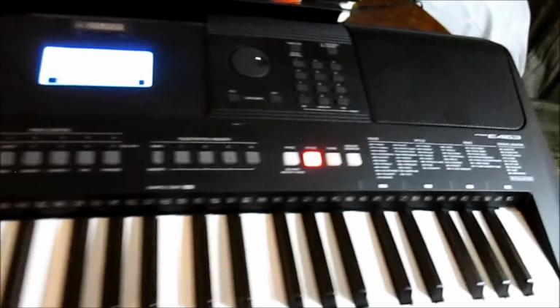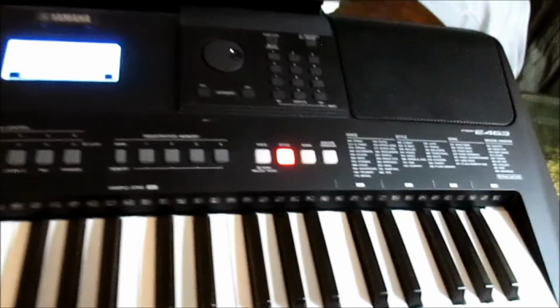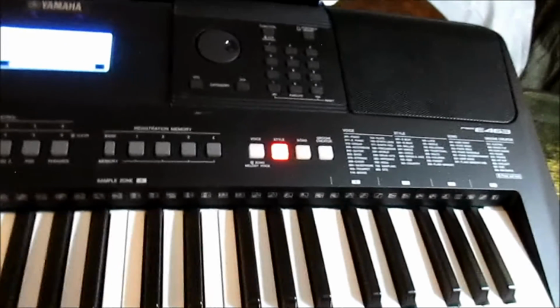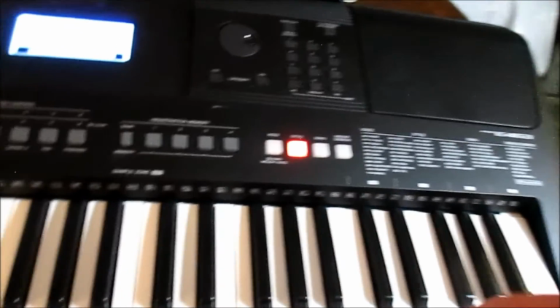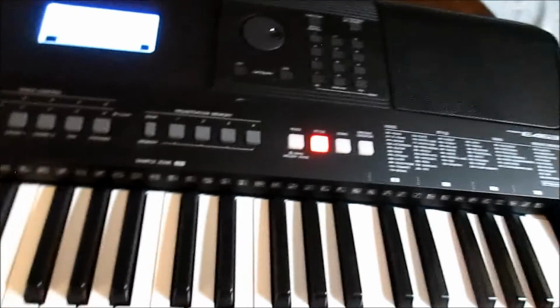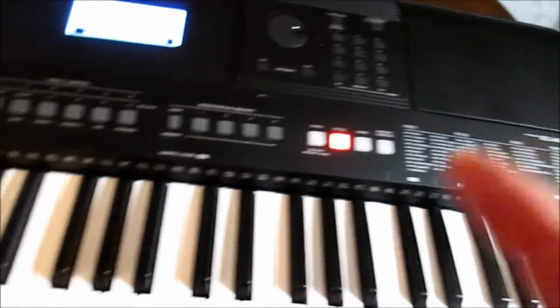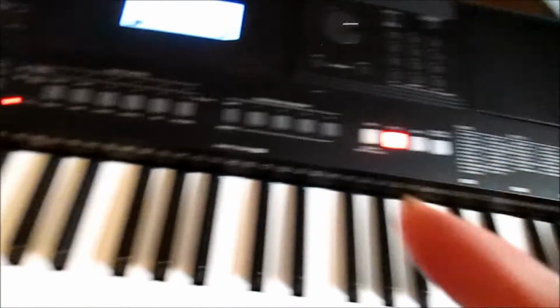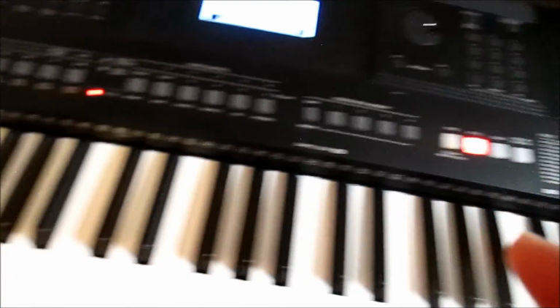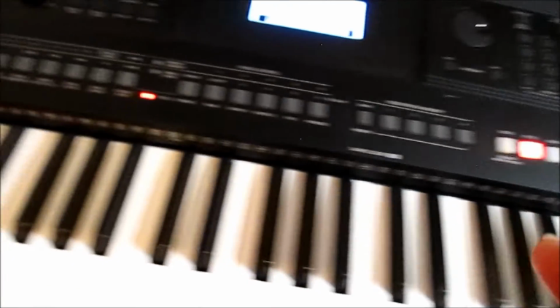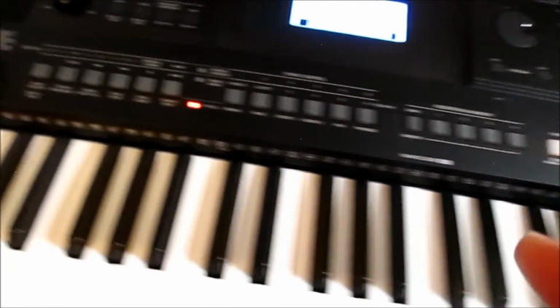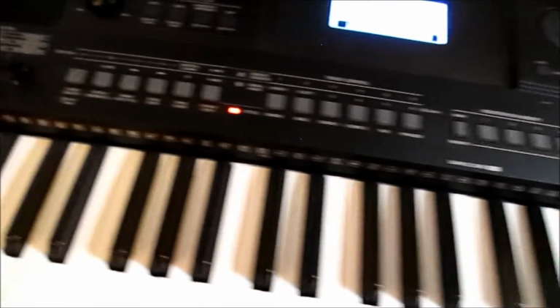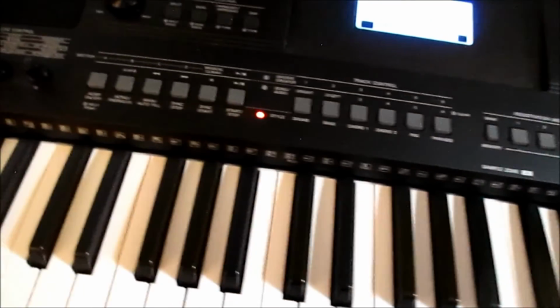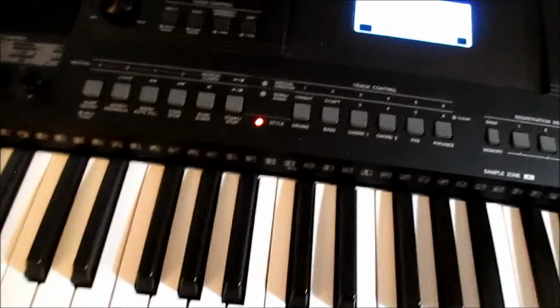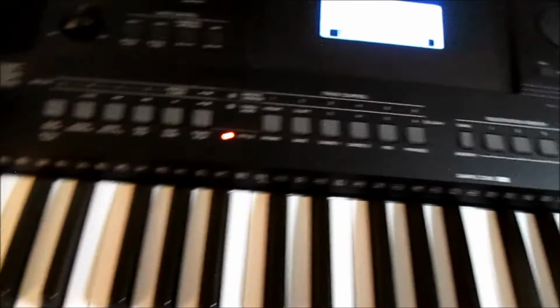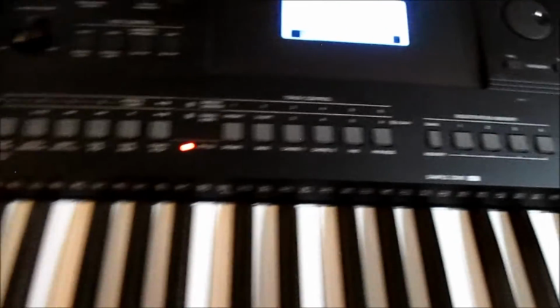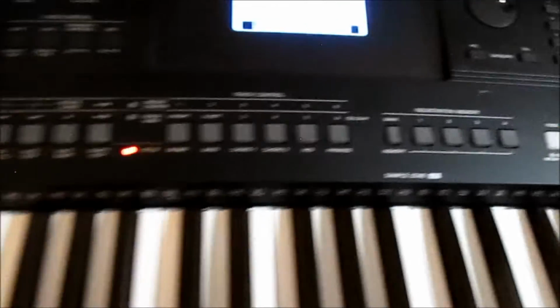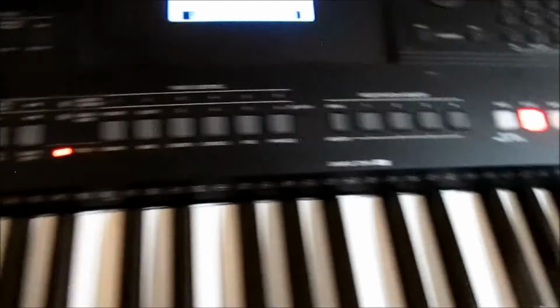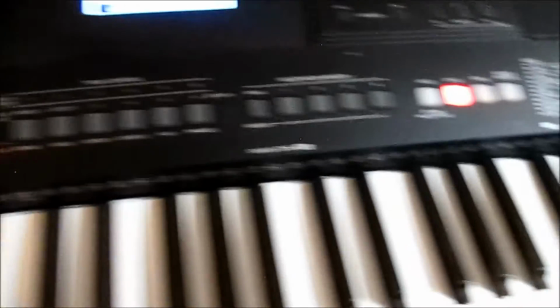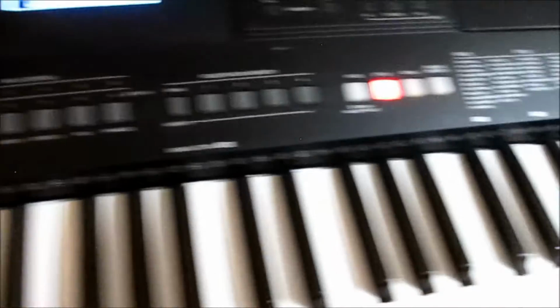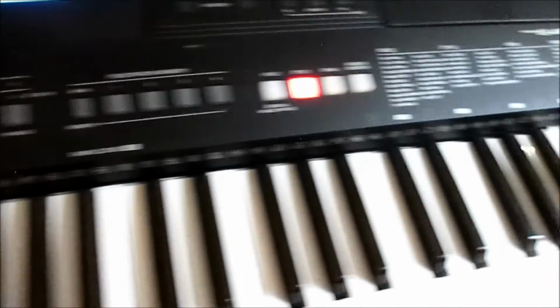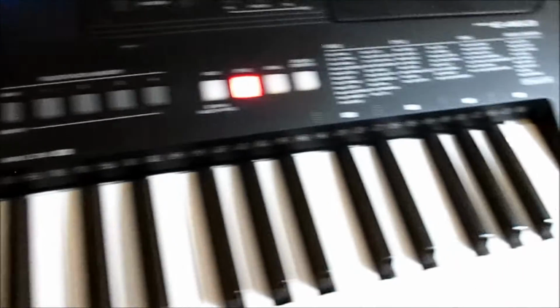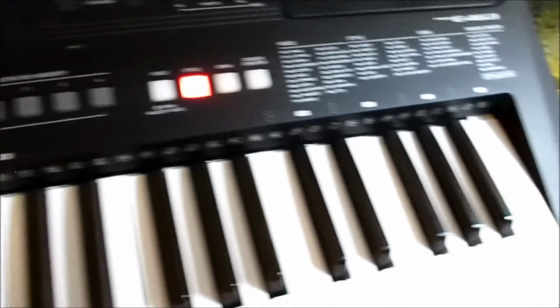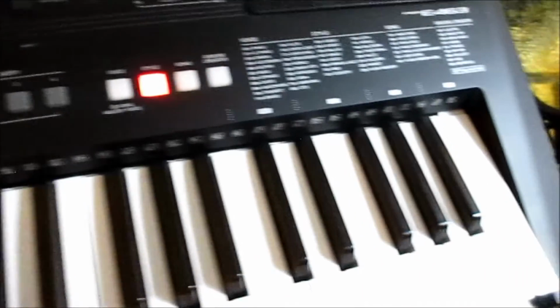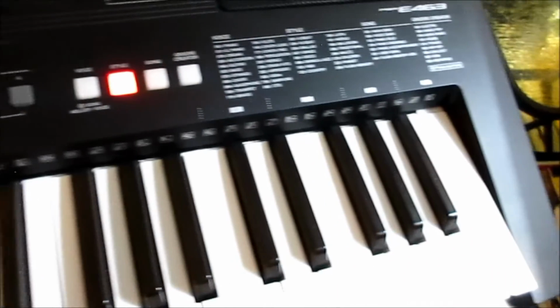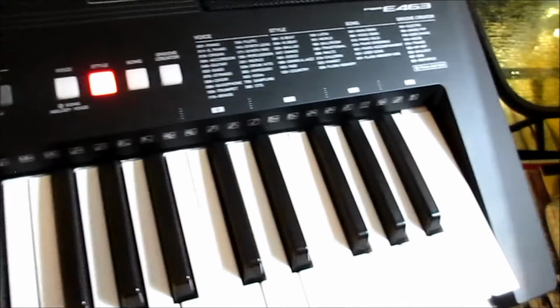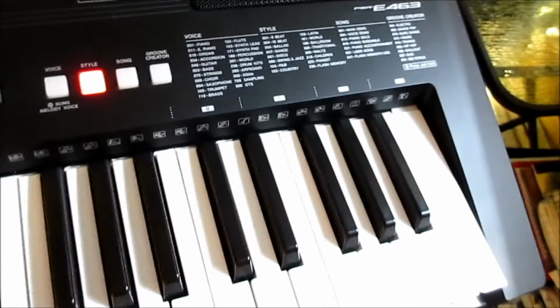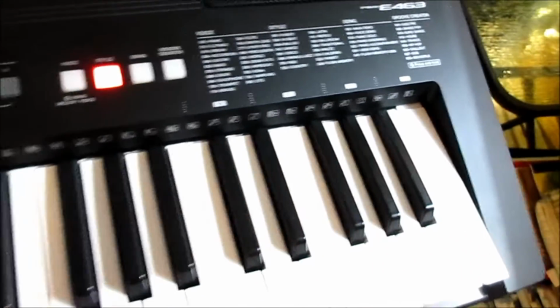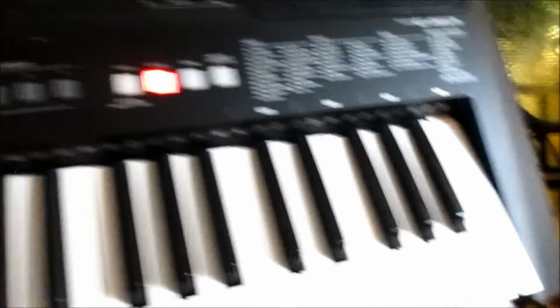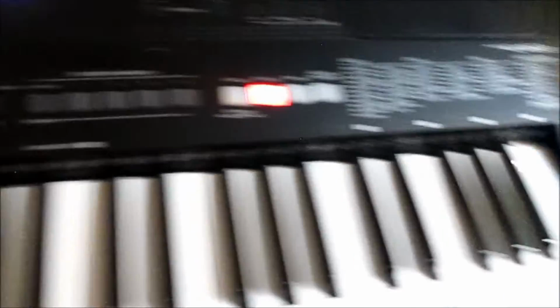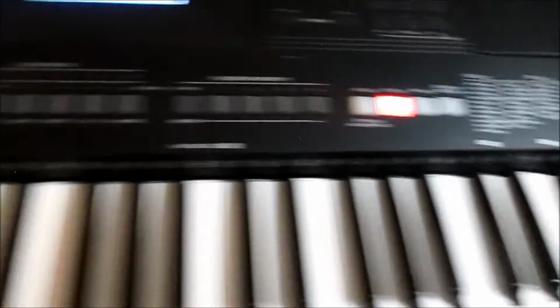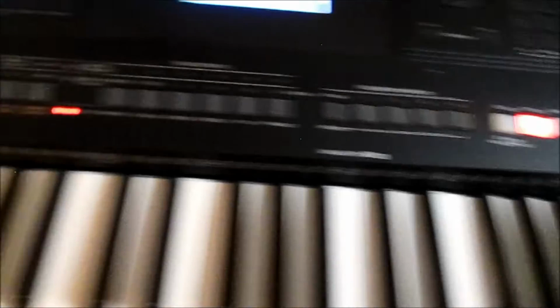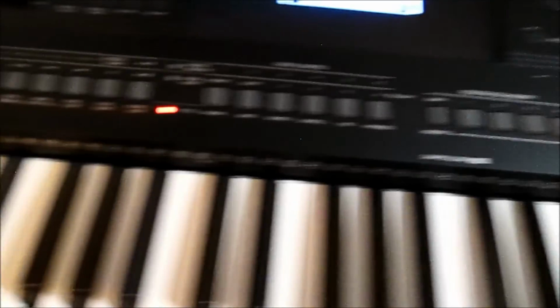Remember to hit the start button. The style number is 90 R&B.